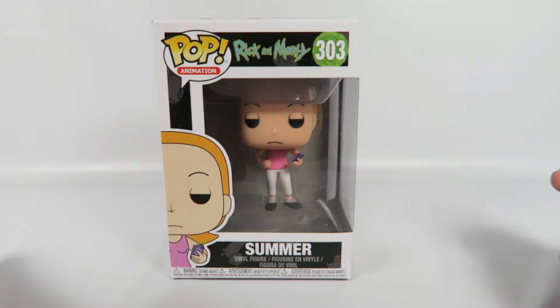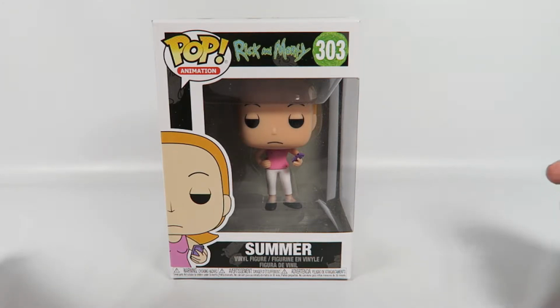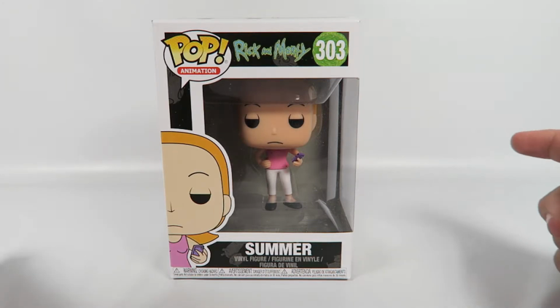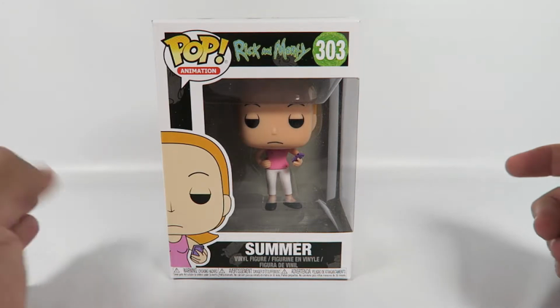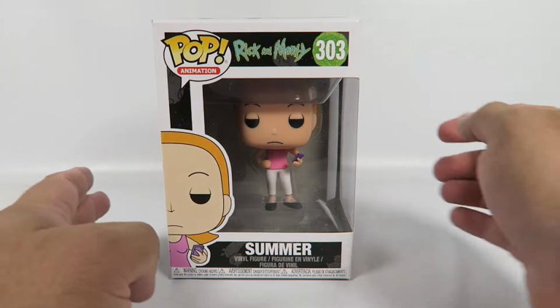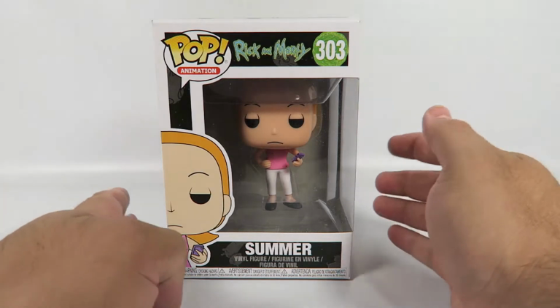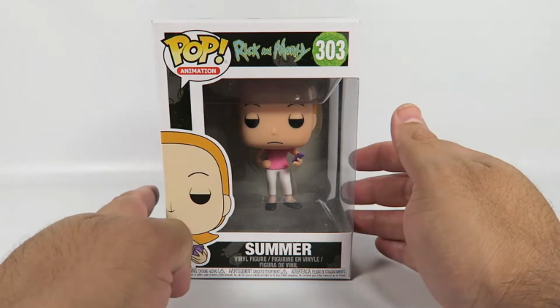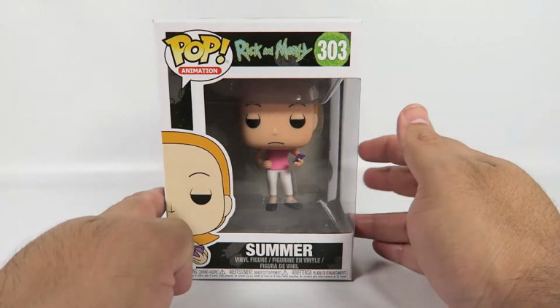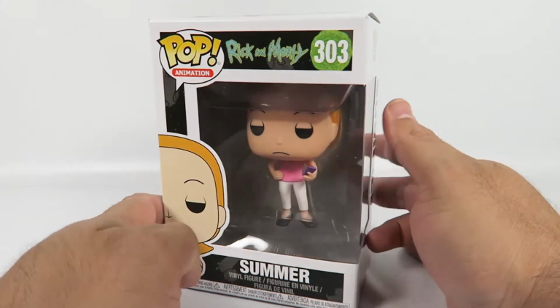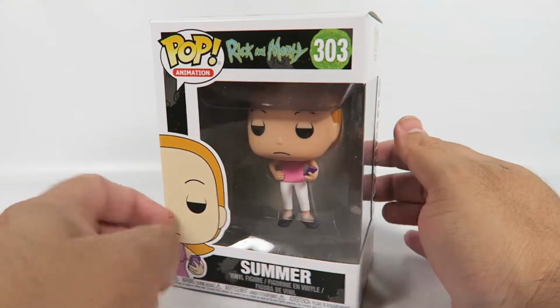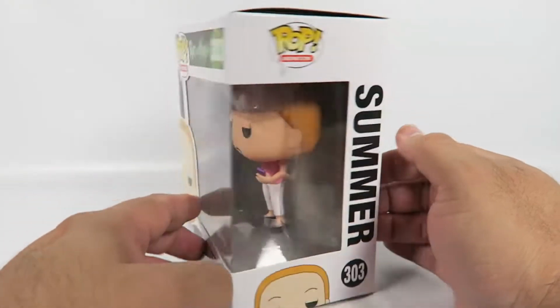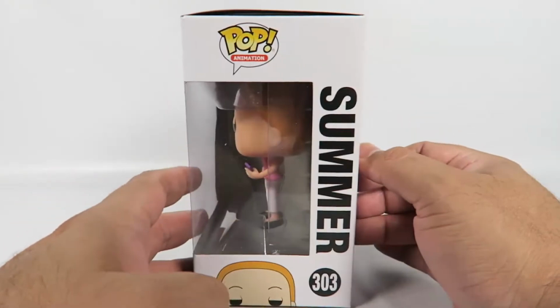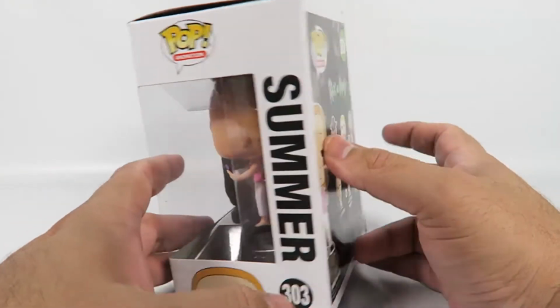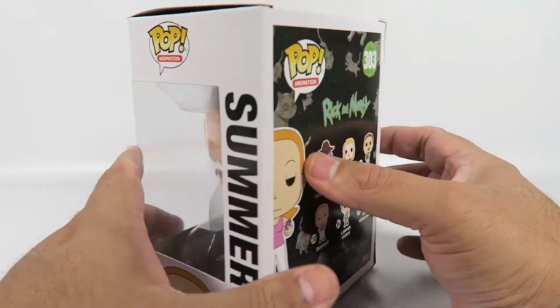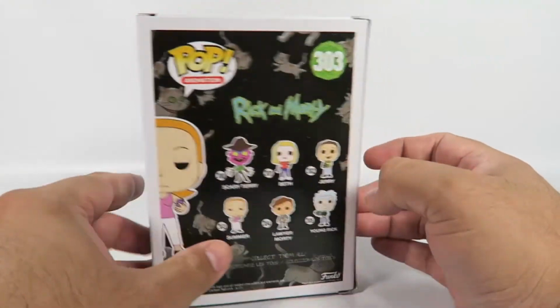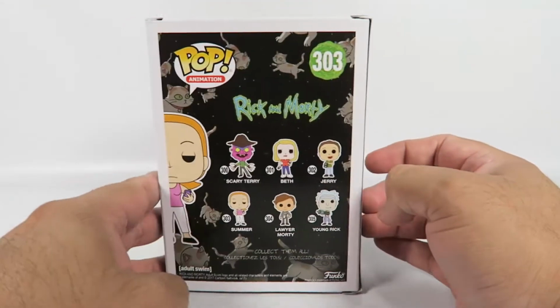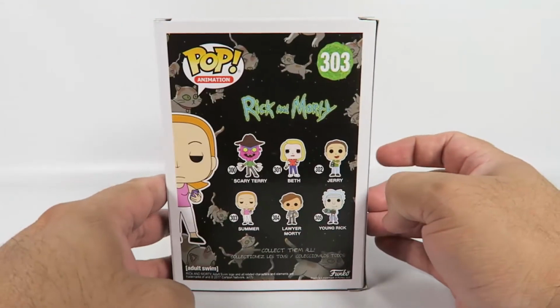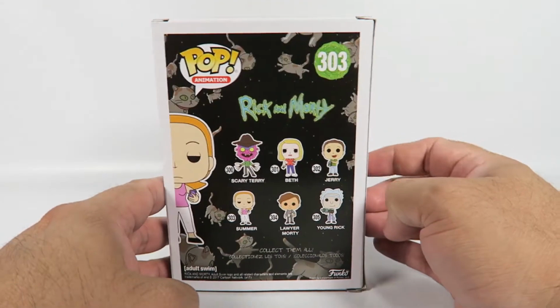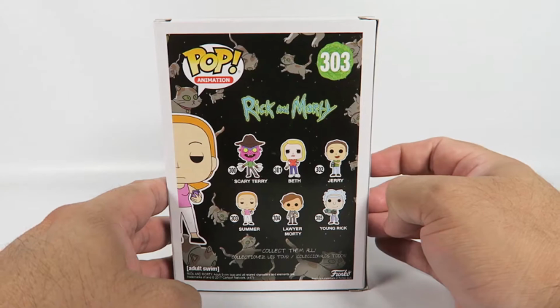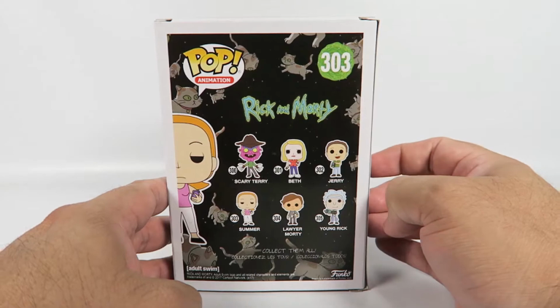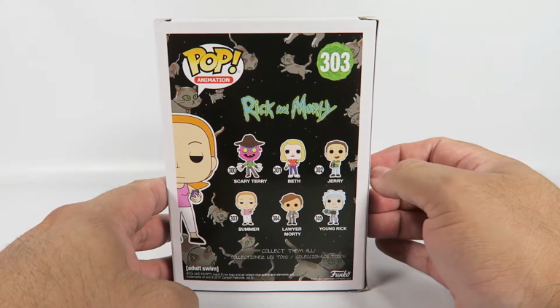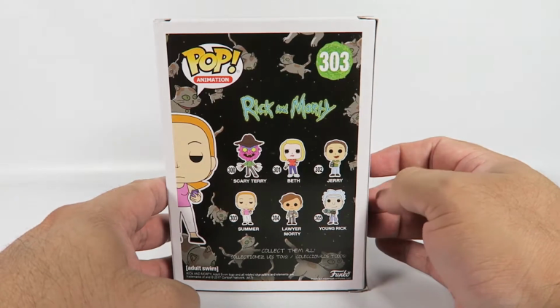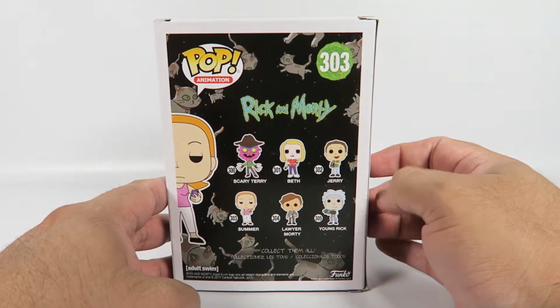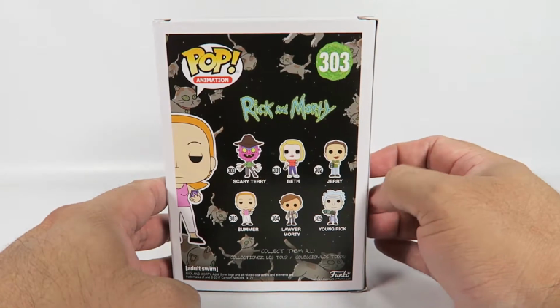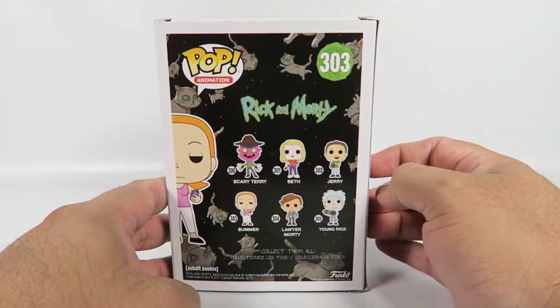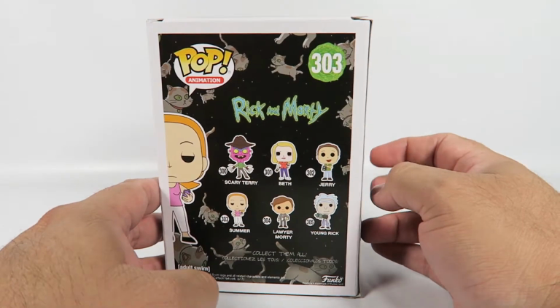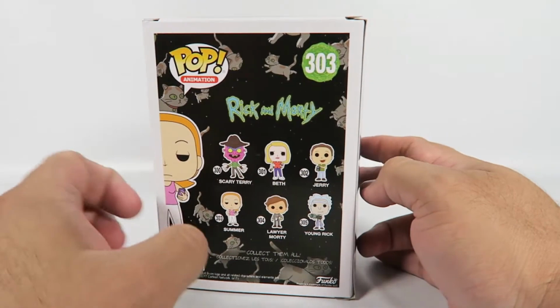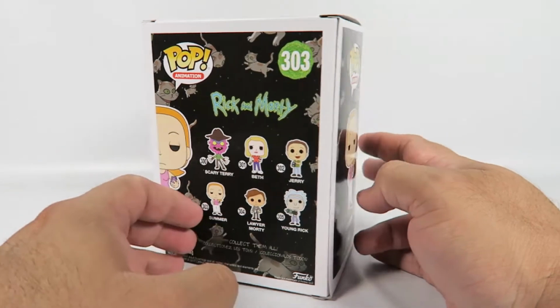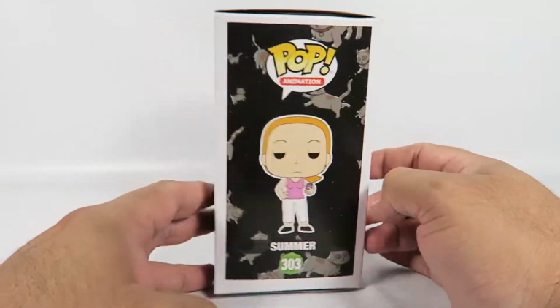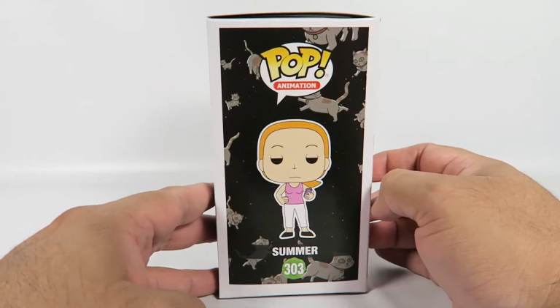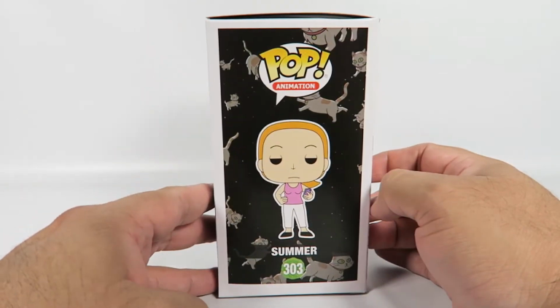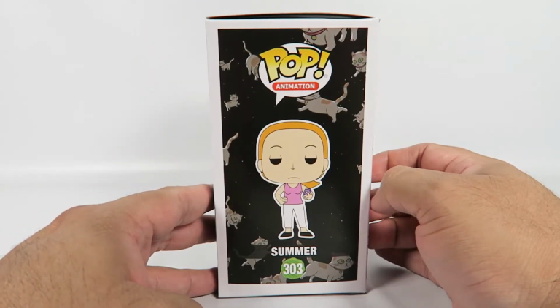We got Summer here, so let's take a look at the box. I'm running a set of six. I've already ordered Young Rick as well, so he's on his way.